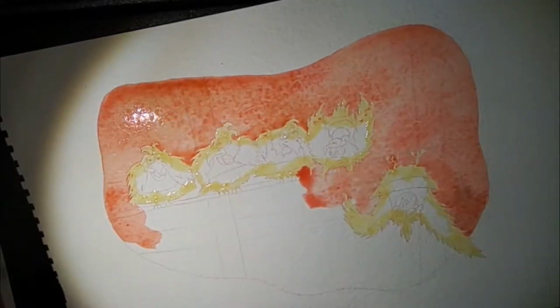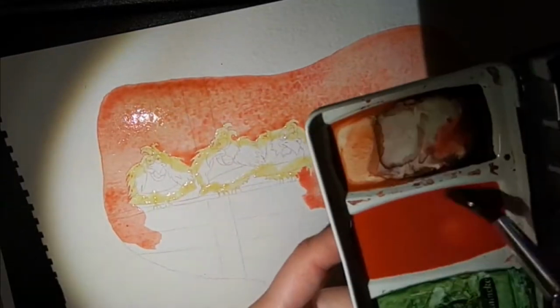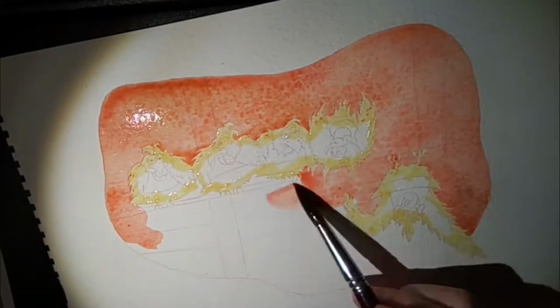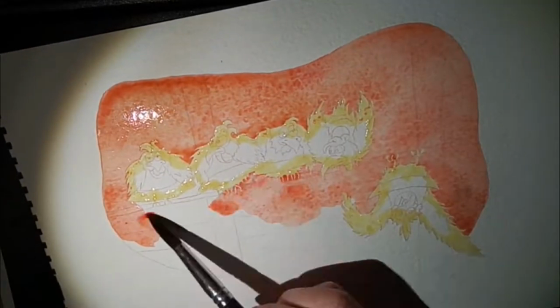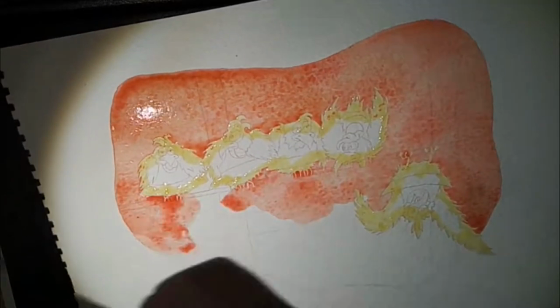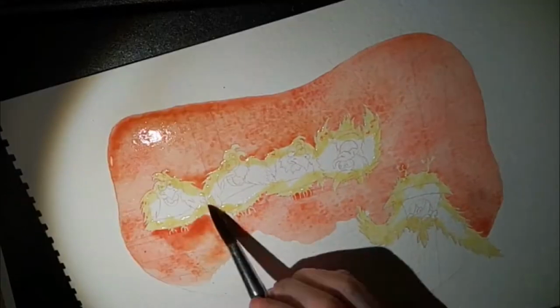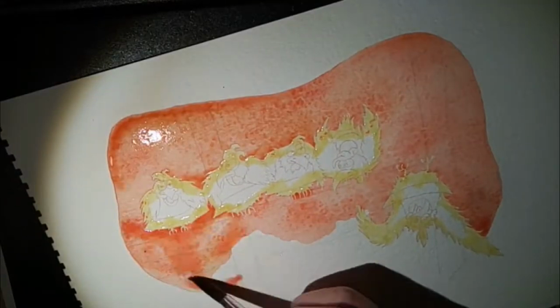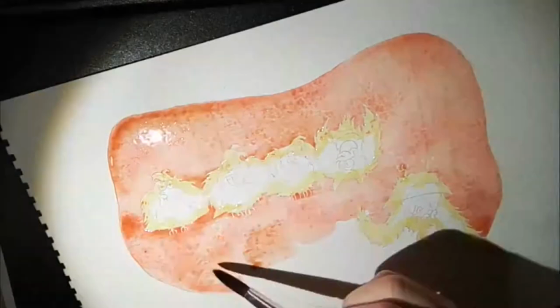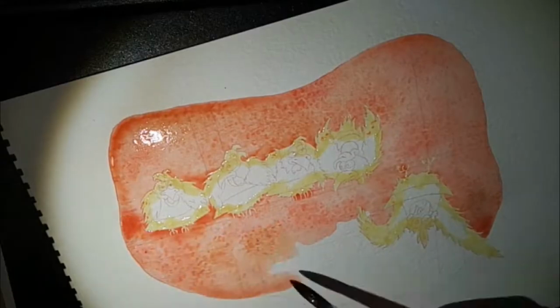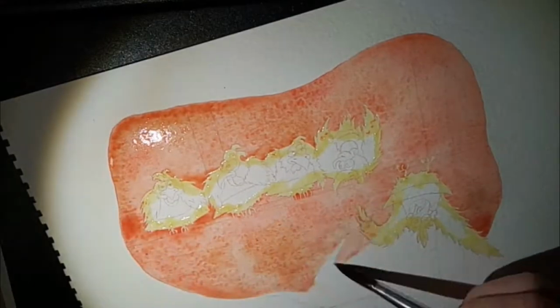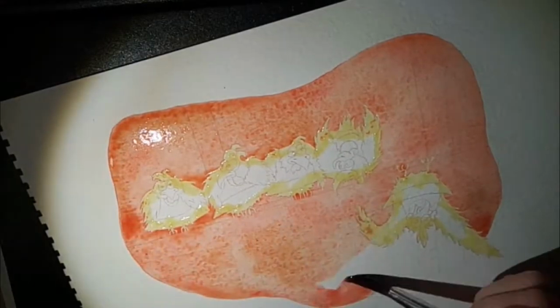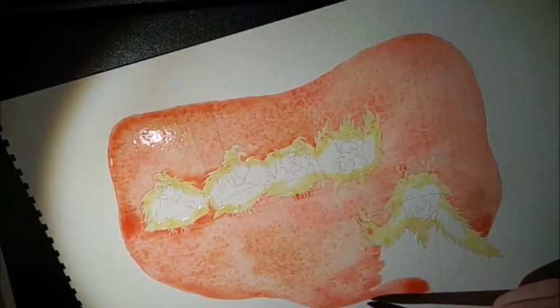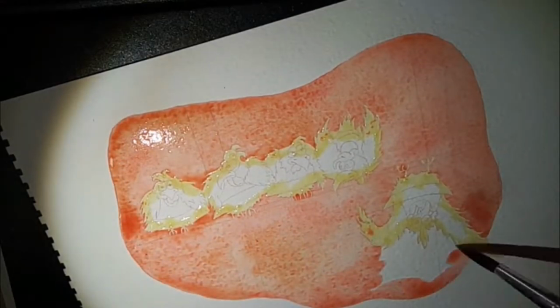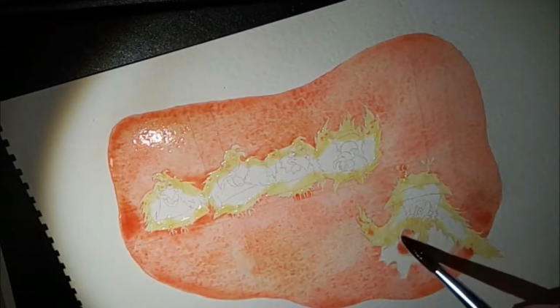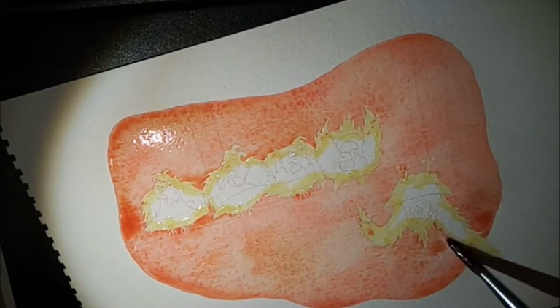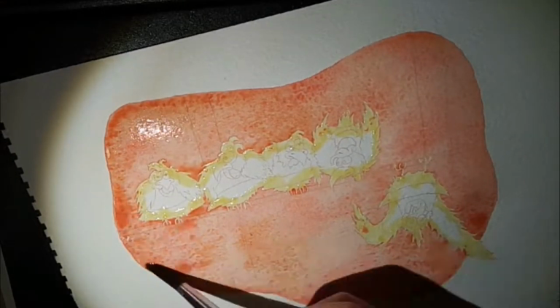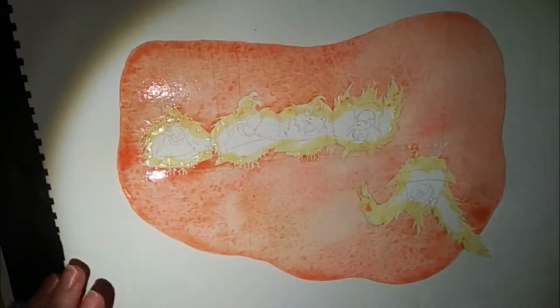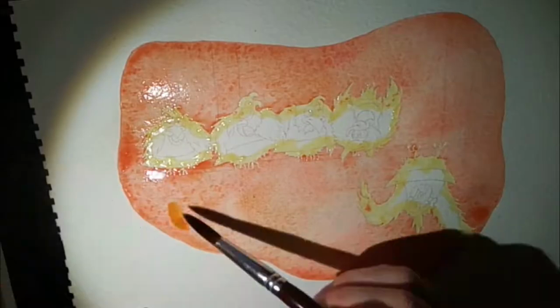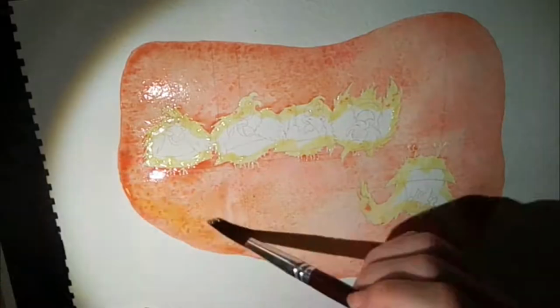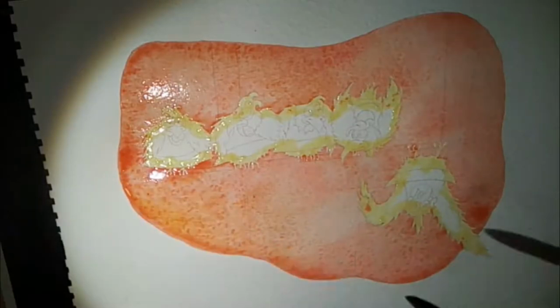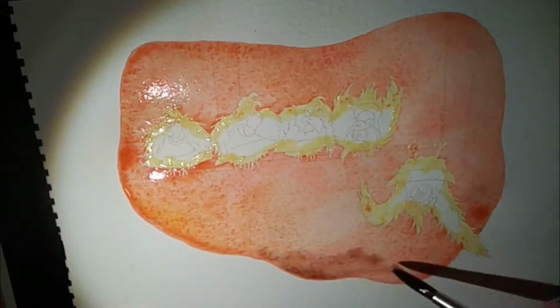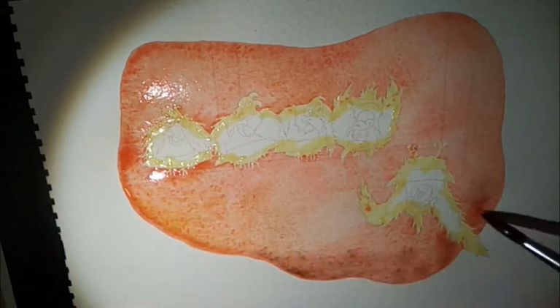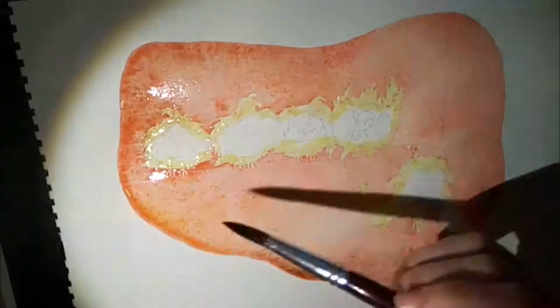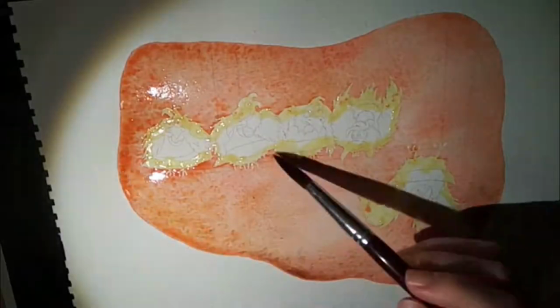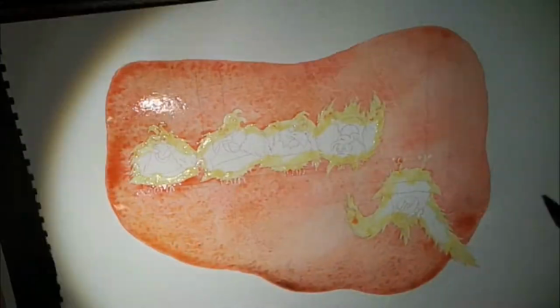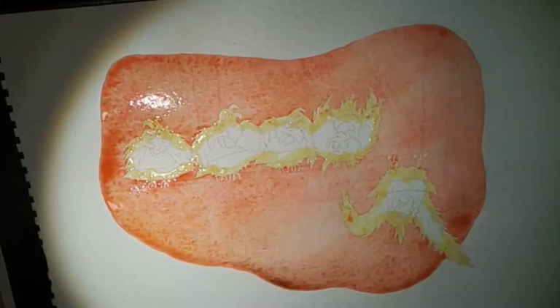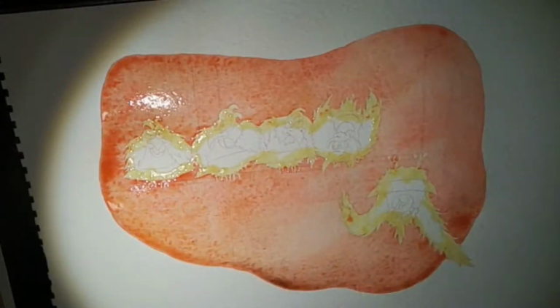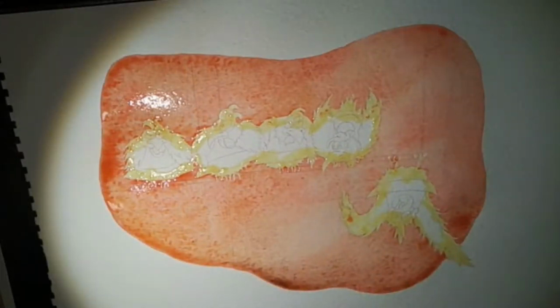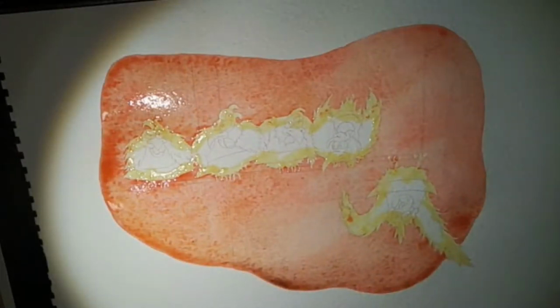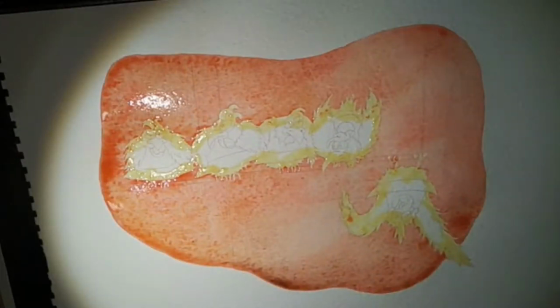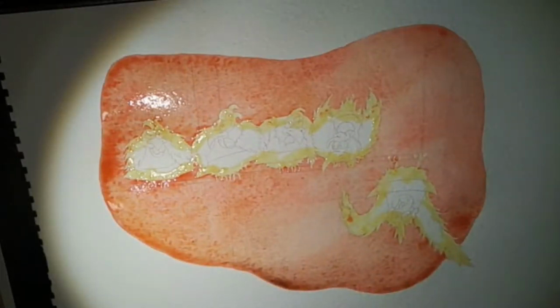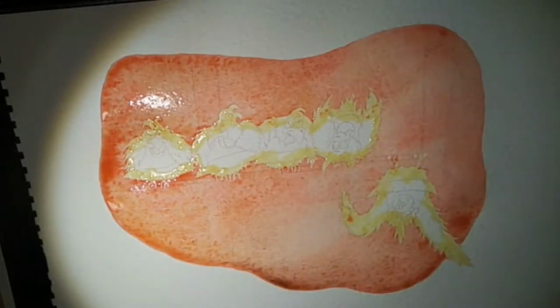So after this preparation, I started painting, and I'm going to talk to you at the end of the video again. Enjoy!